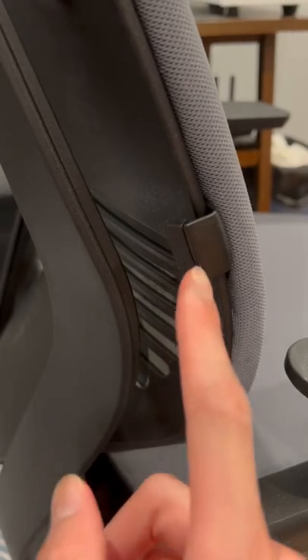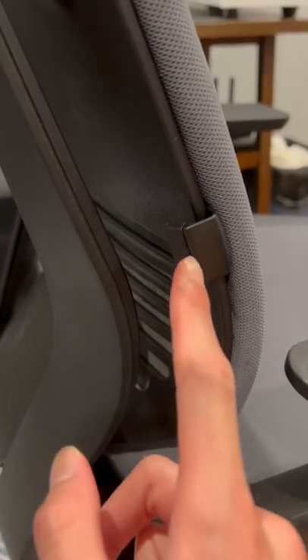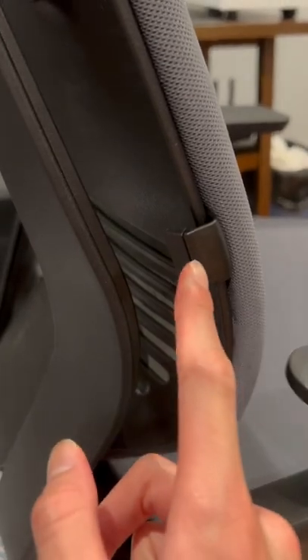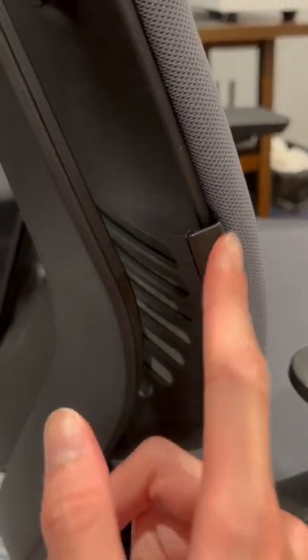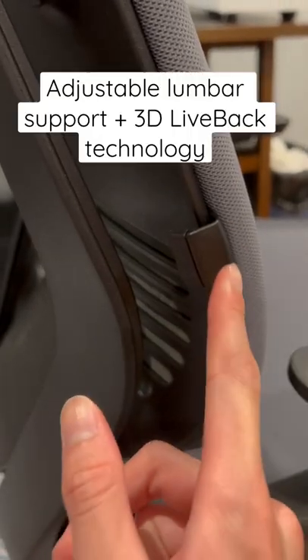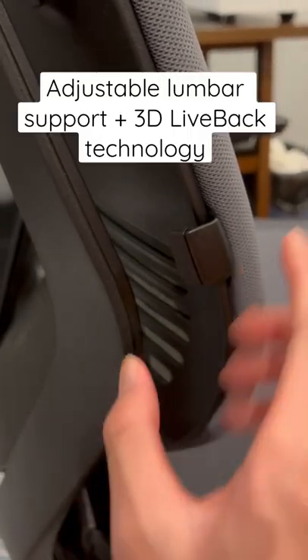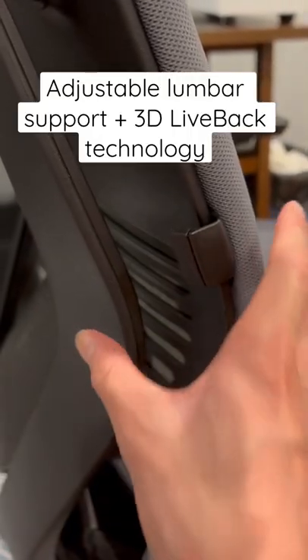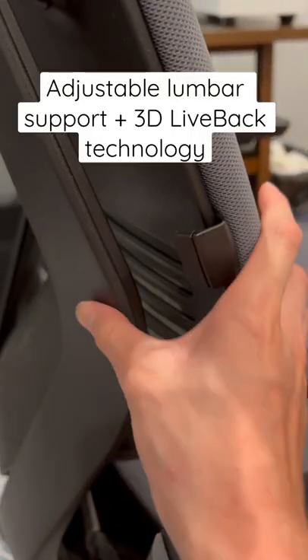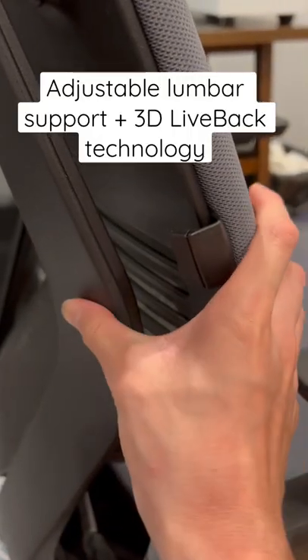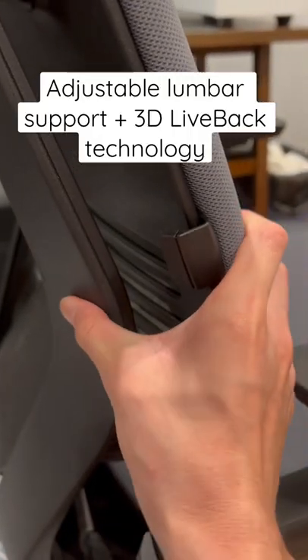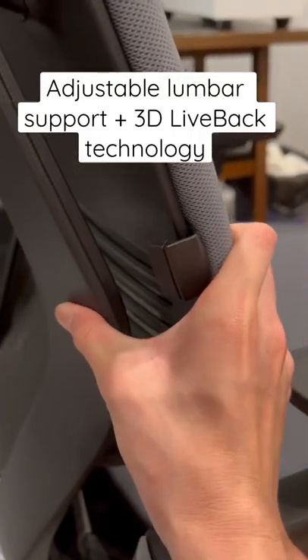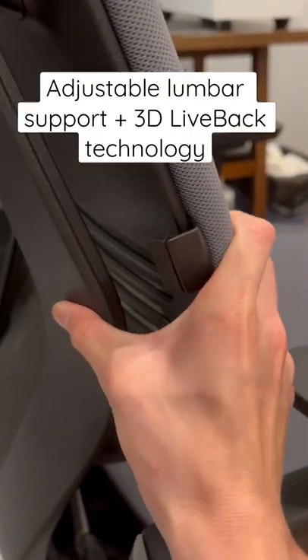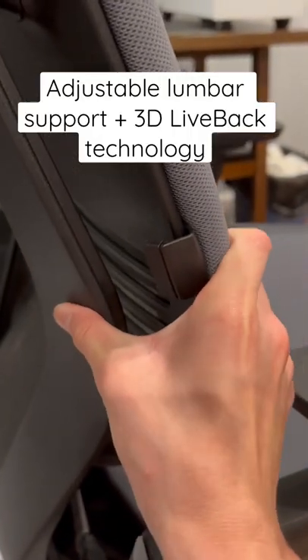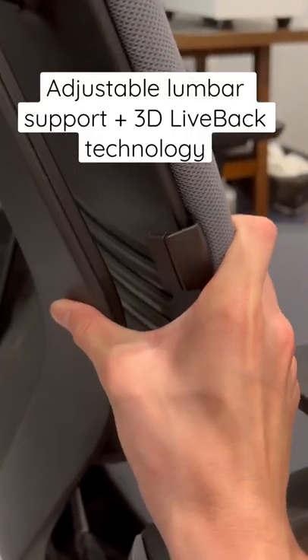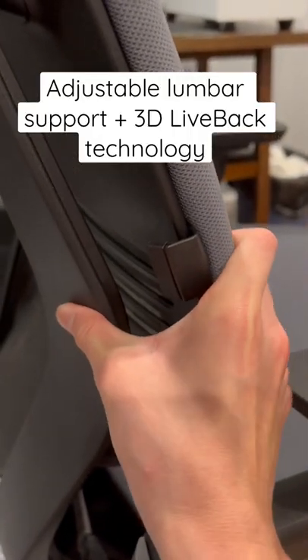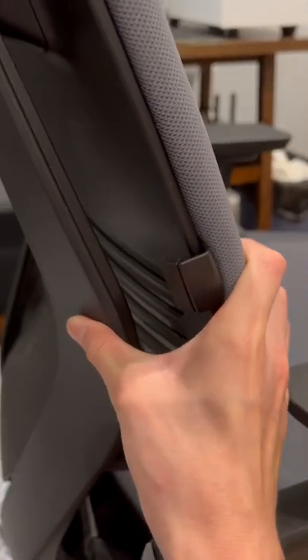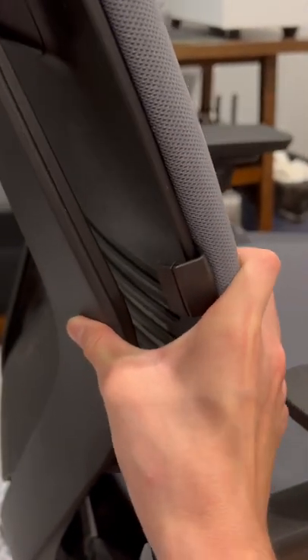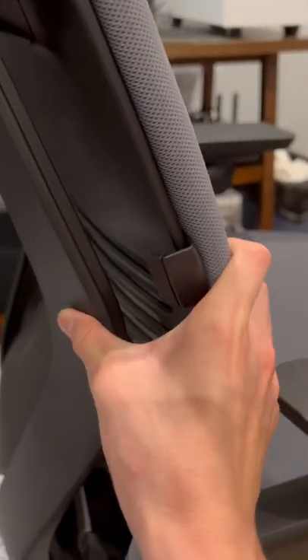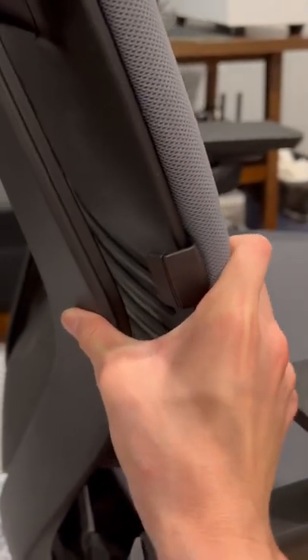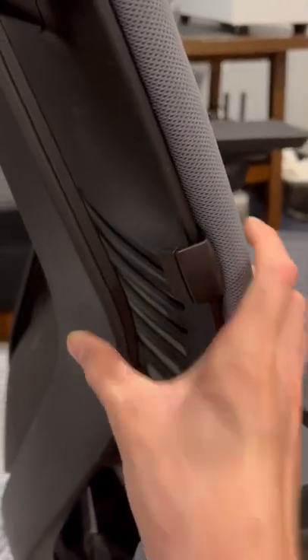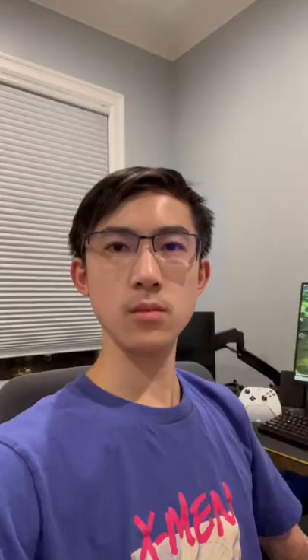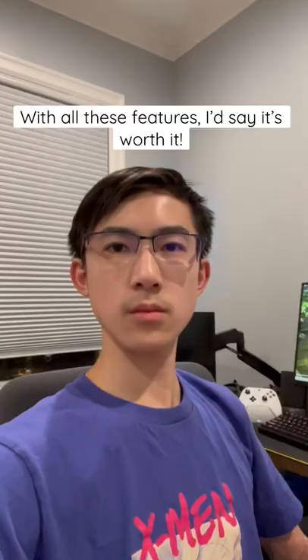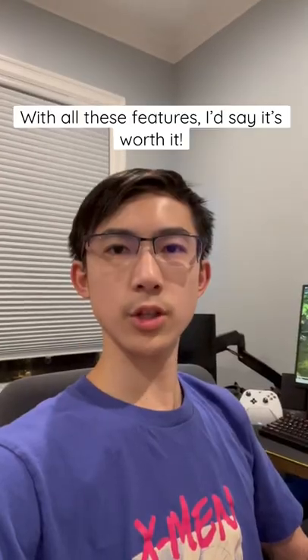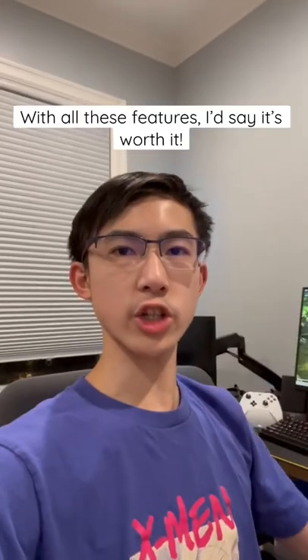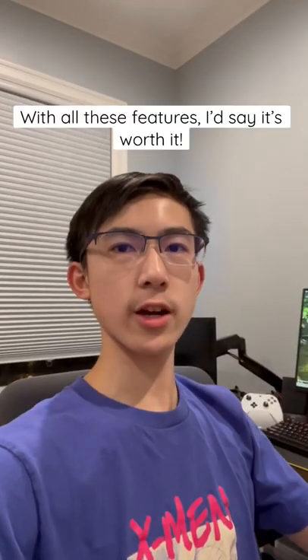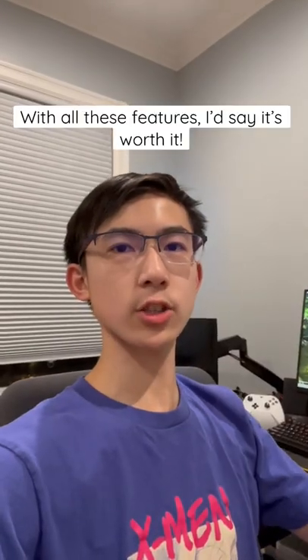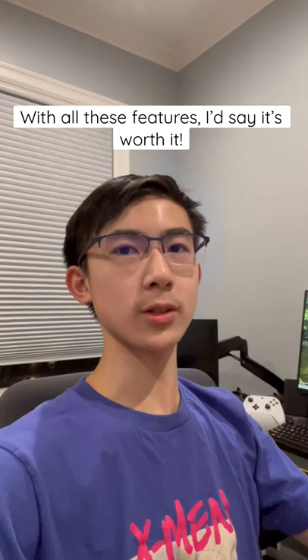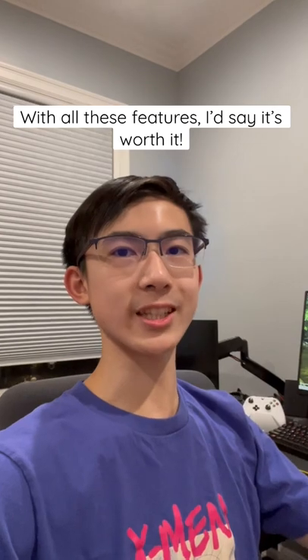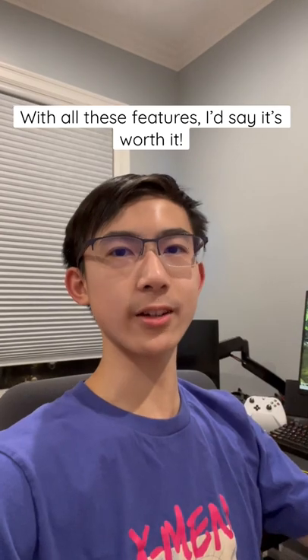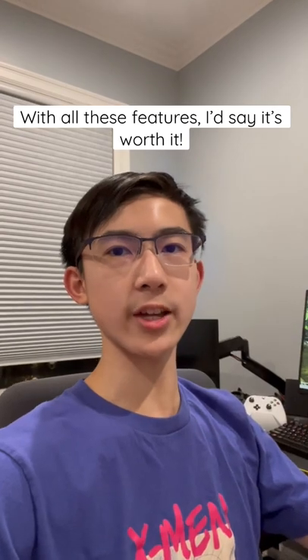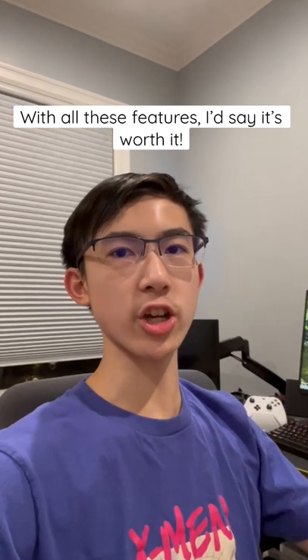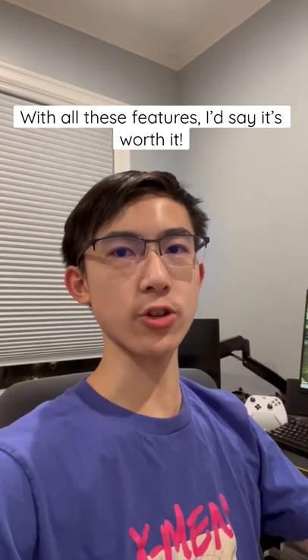There's also adjustable lumbar and something called 3D live back technology. The chair is called the Steelcase Gesture.